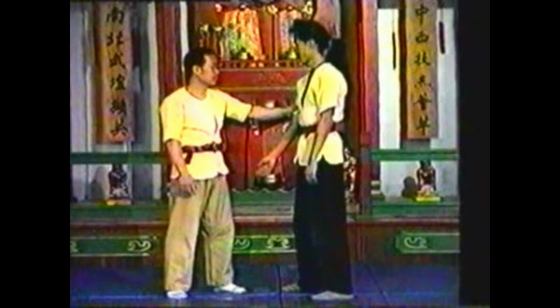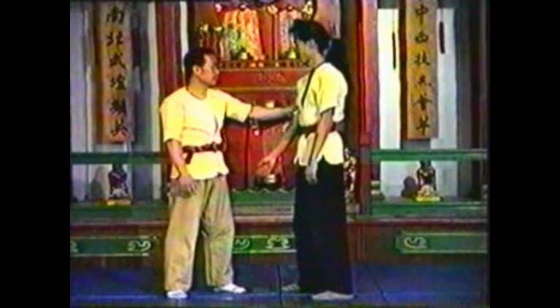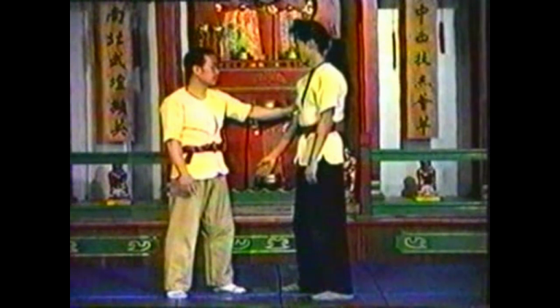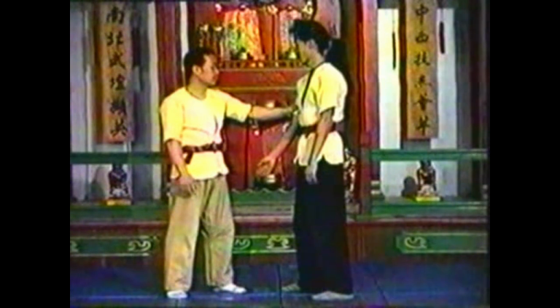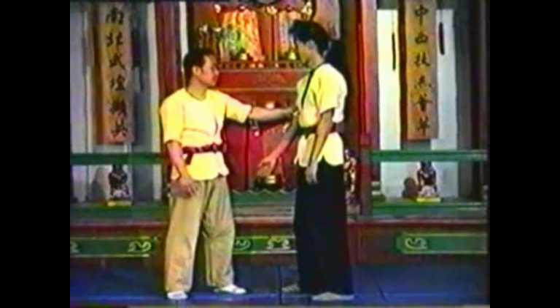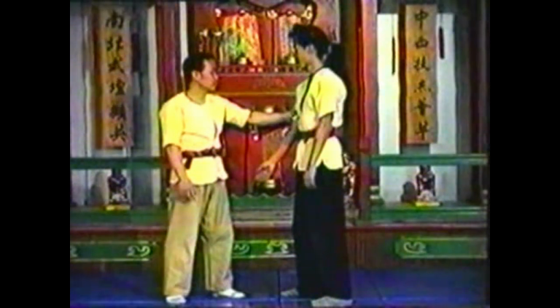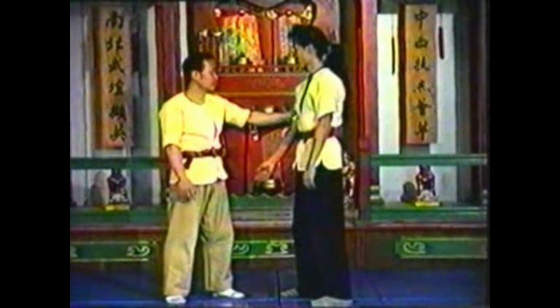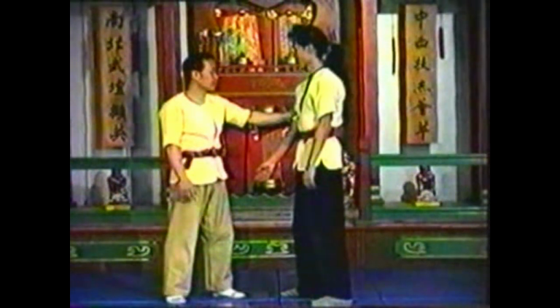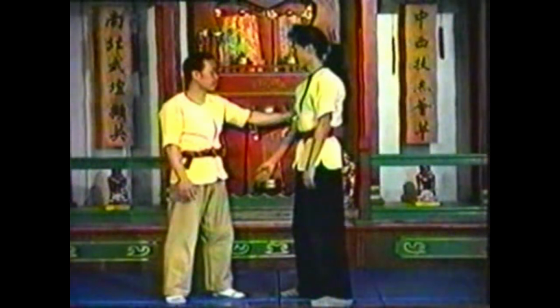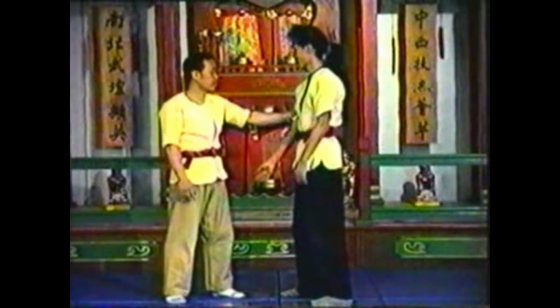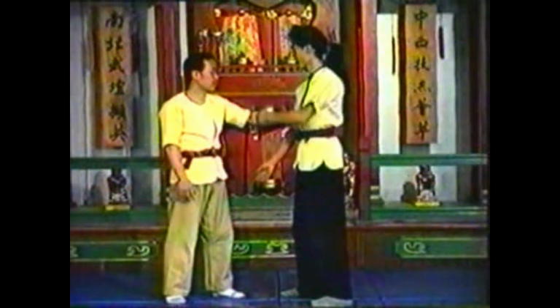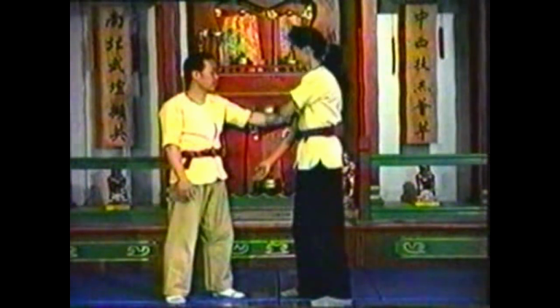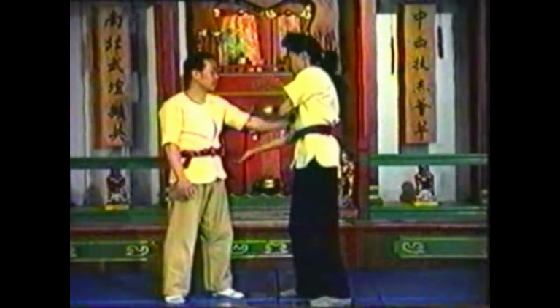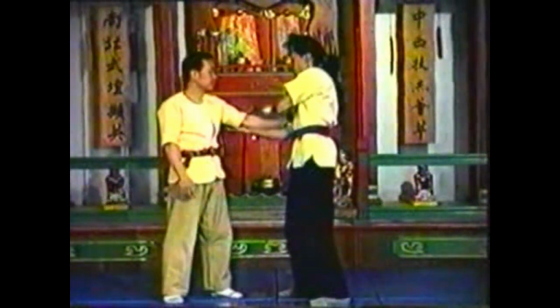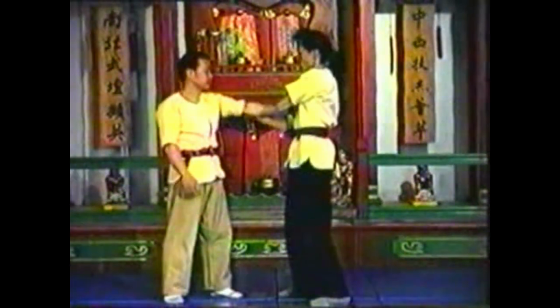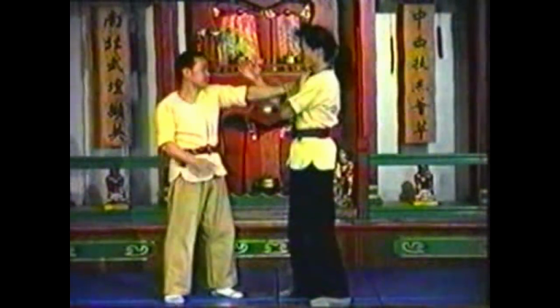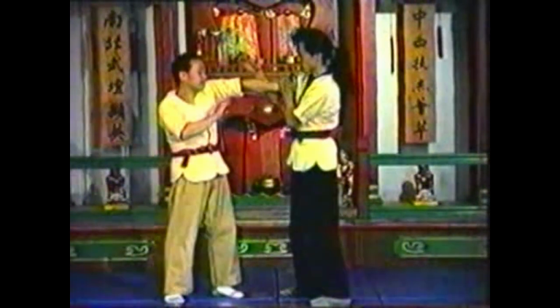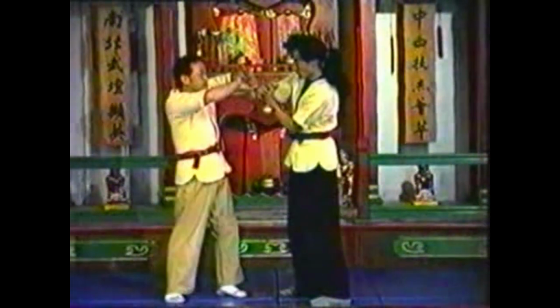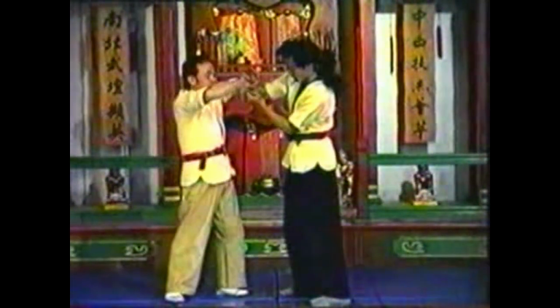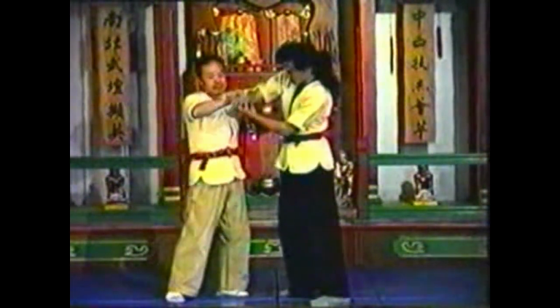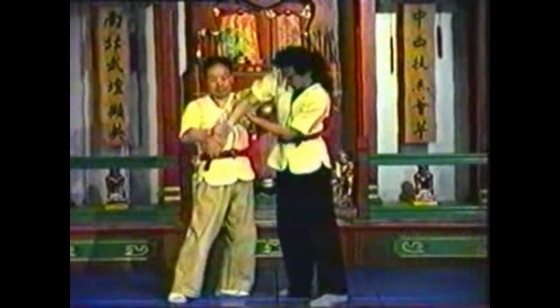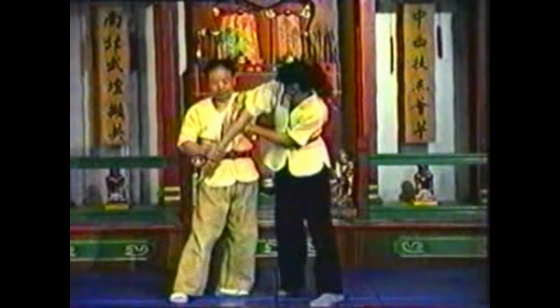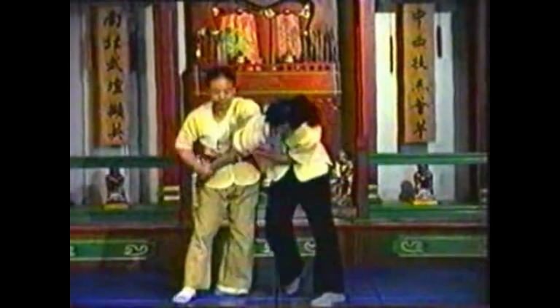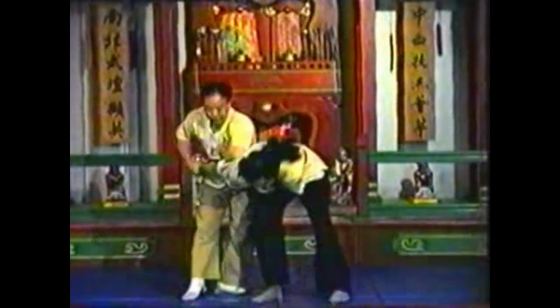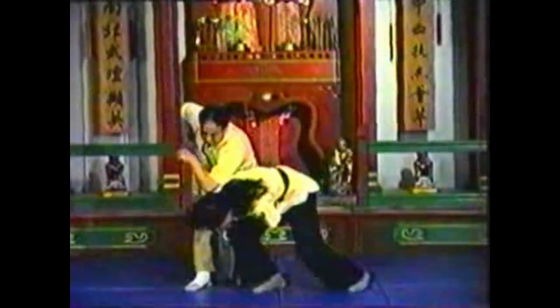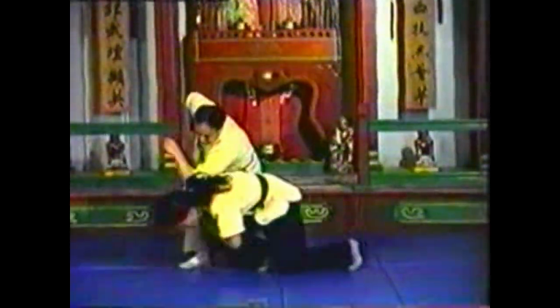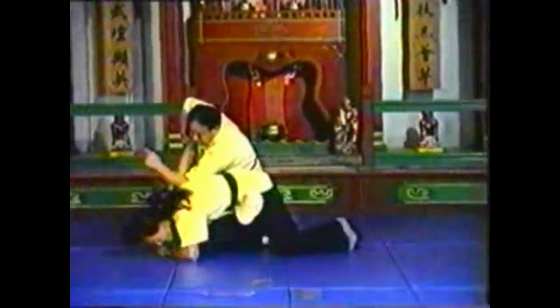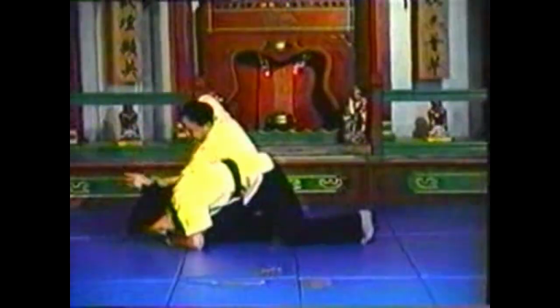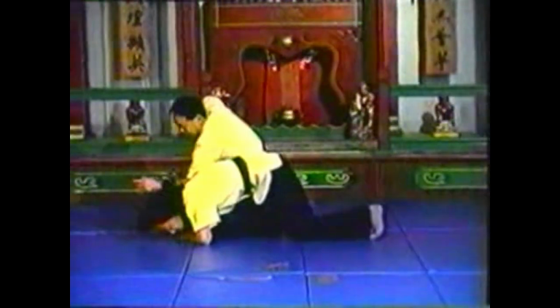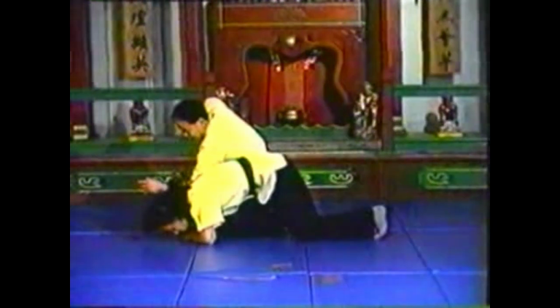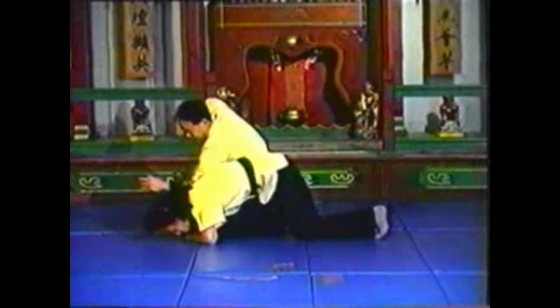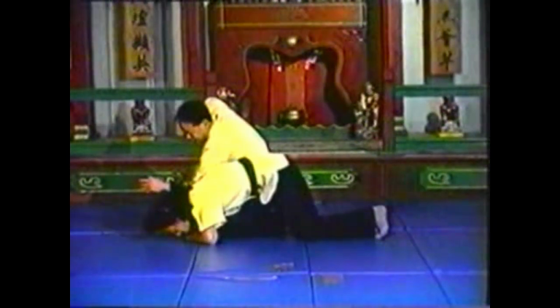Fold your arm before your opponent fully straightens it. His grips will loosen when you hyperextend his other arm.